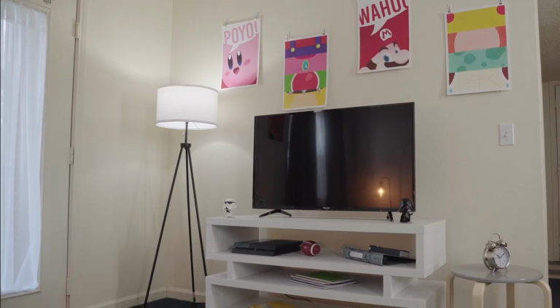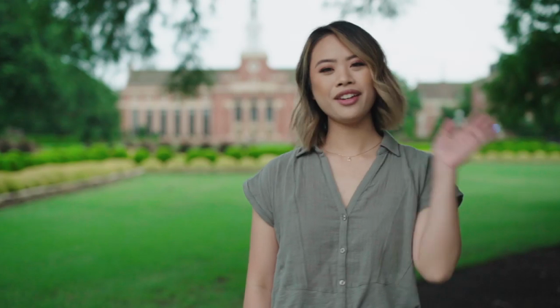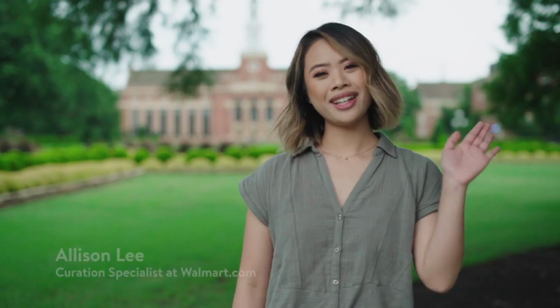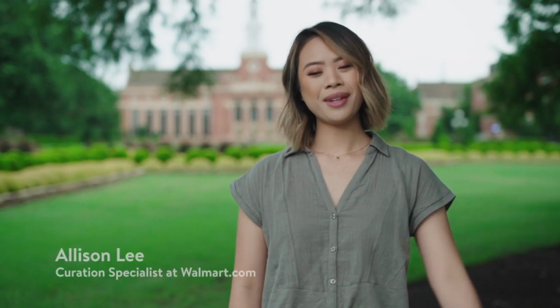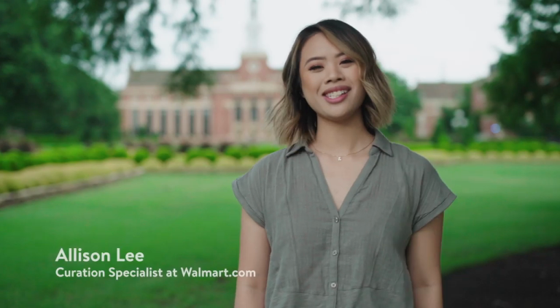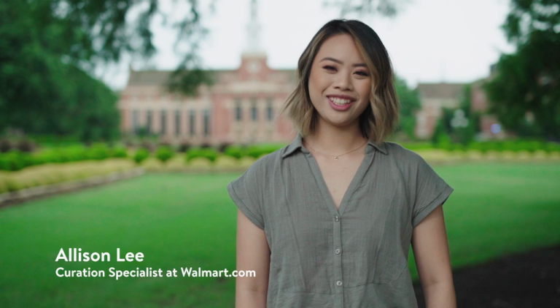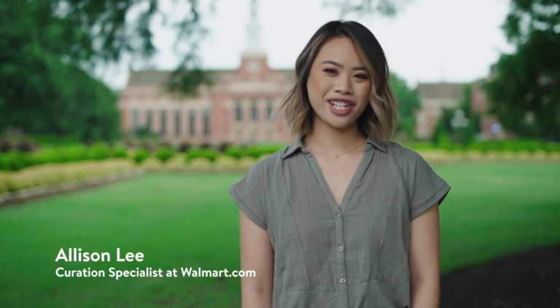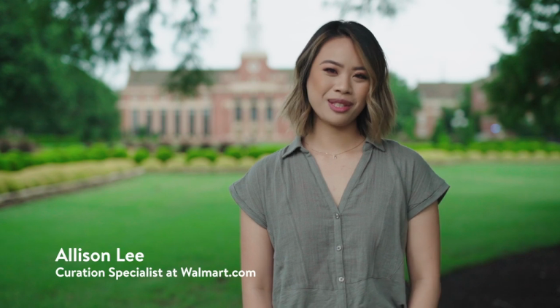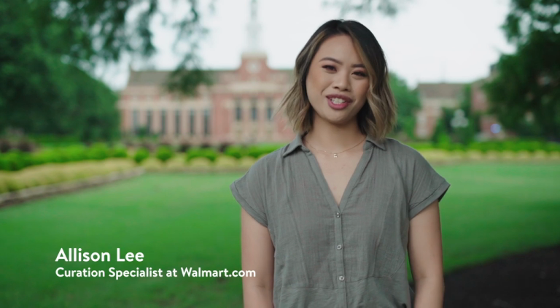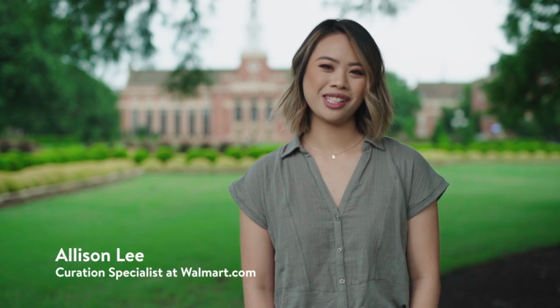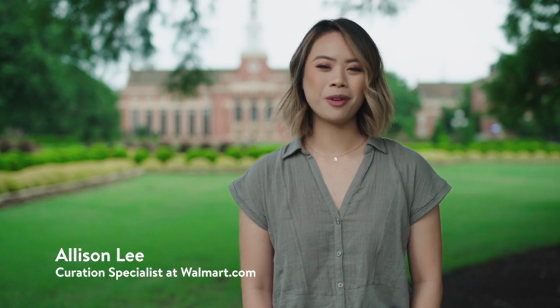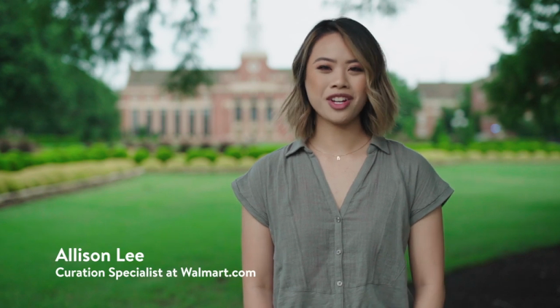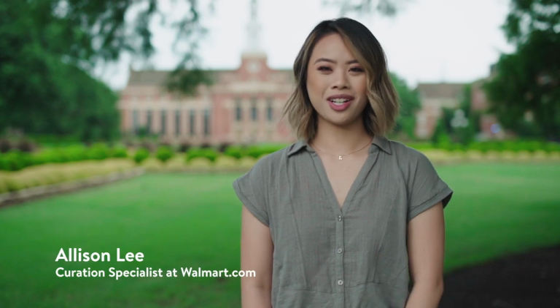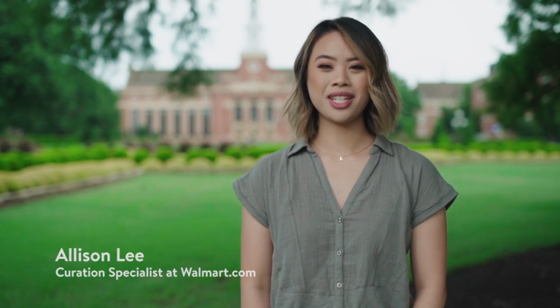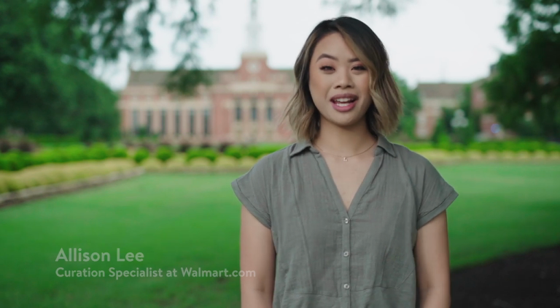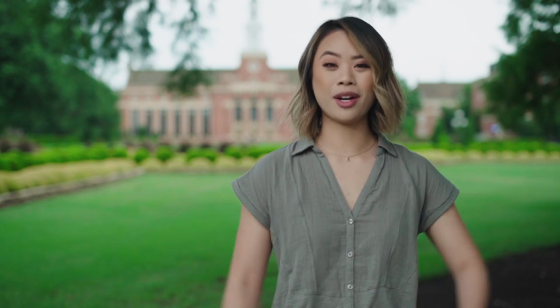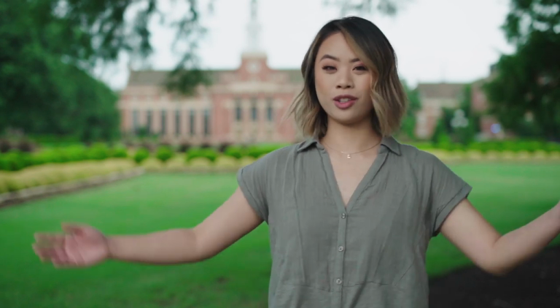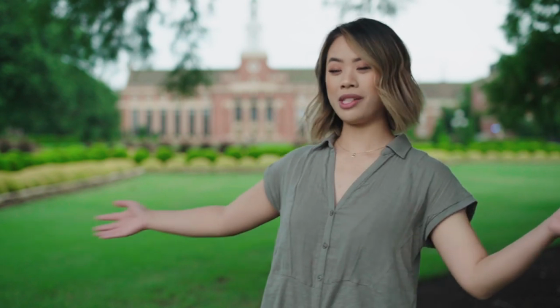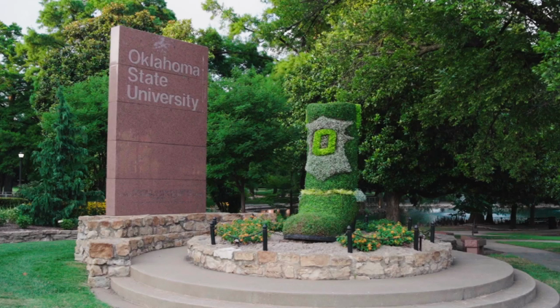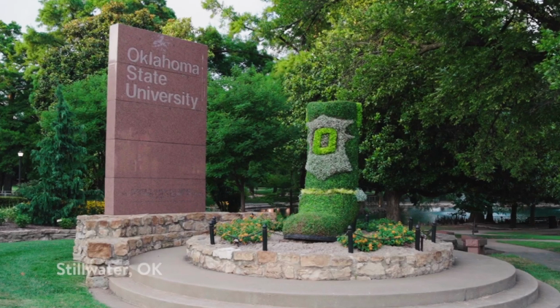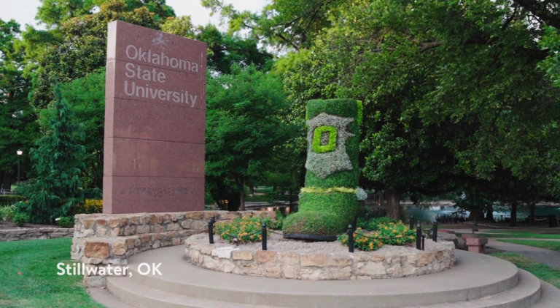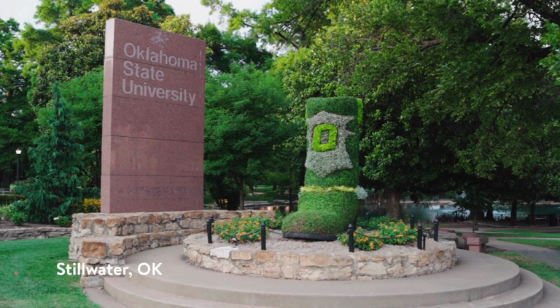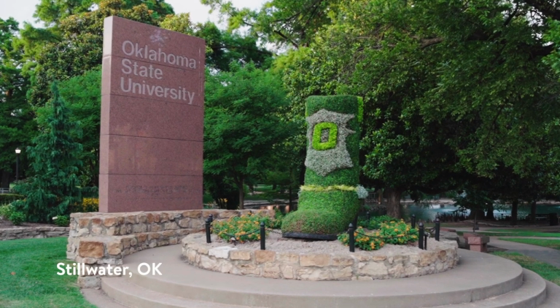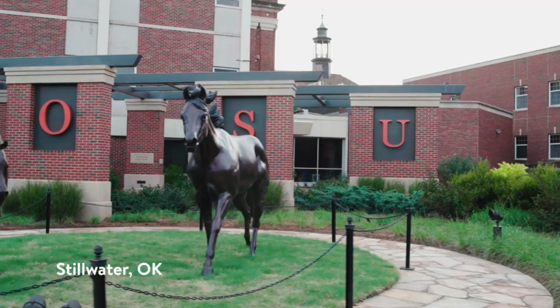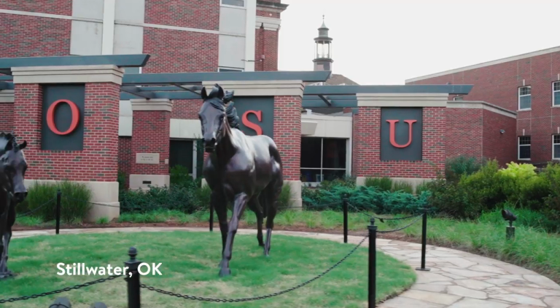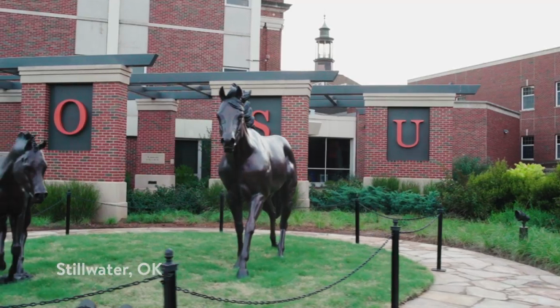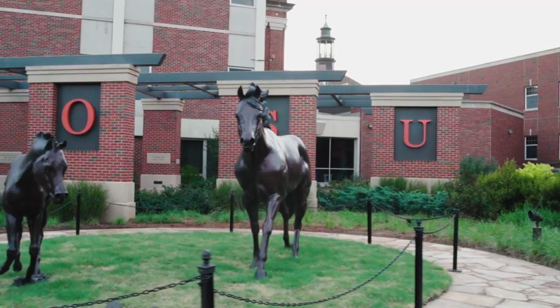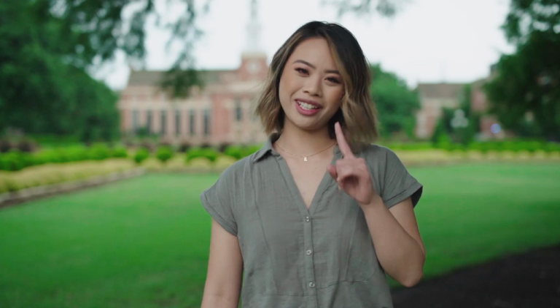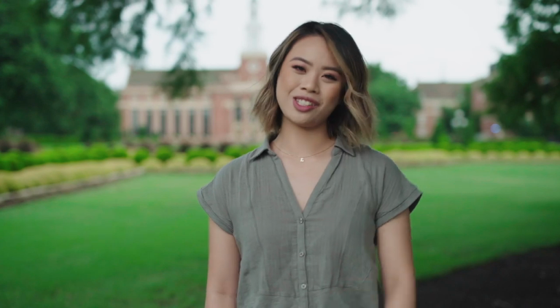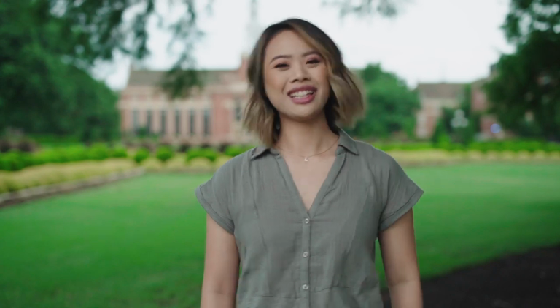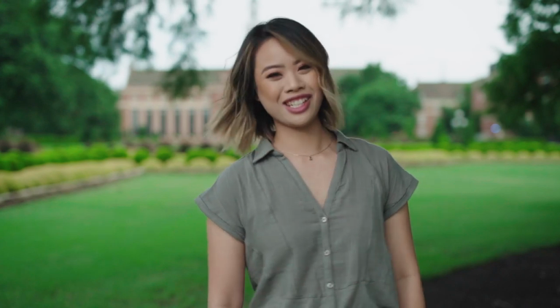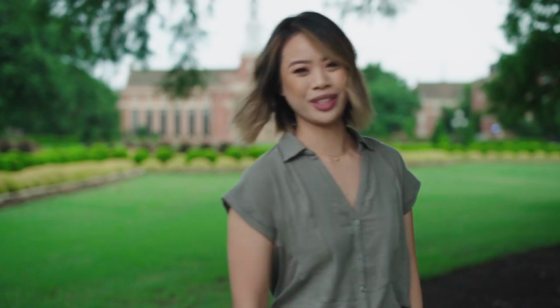Hello again, I'm Allison Lee, Curation Specialist at Walmart.com. Today I'm at Oklahoma State University to transform the dorm of one lucky student. Let's get to it.